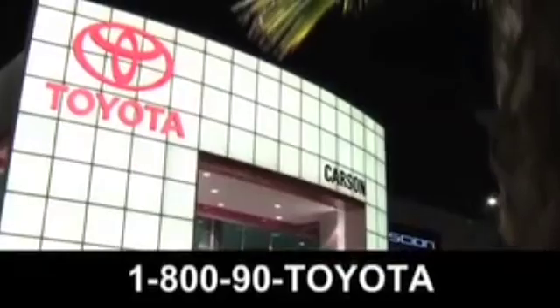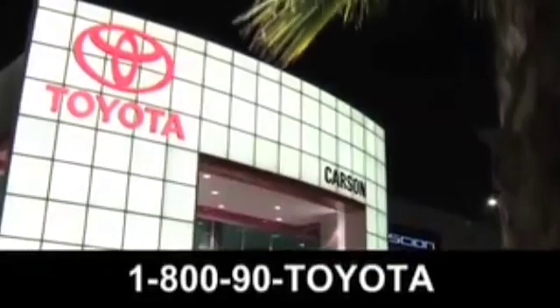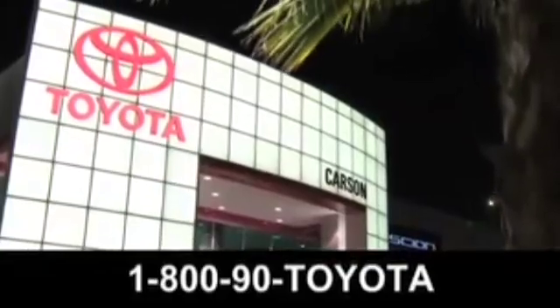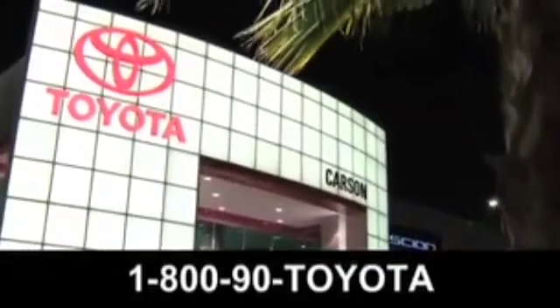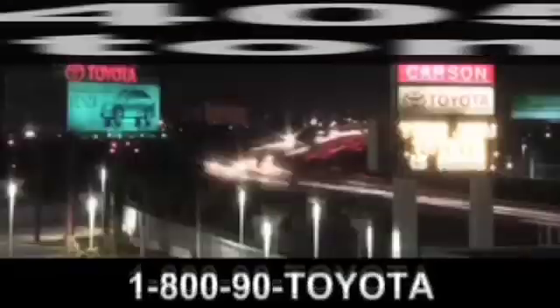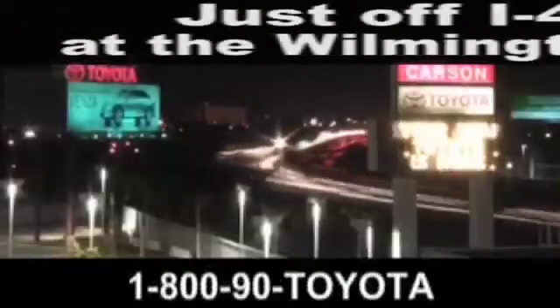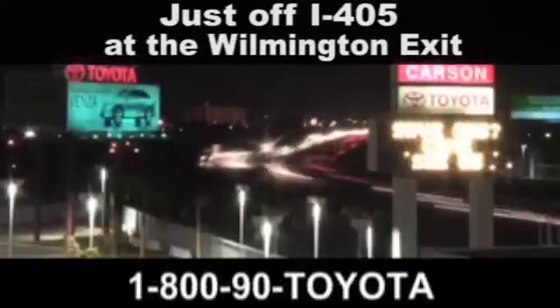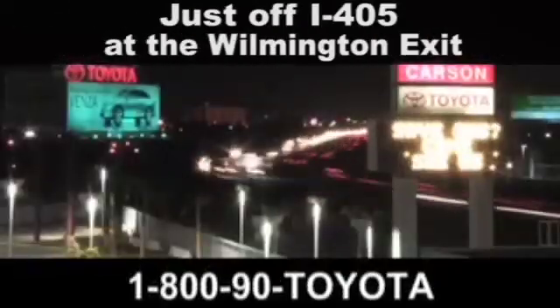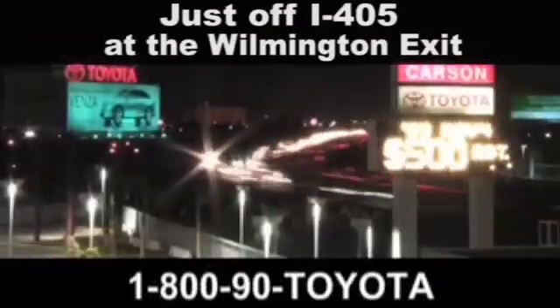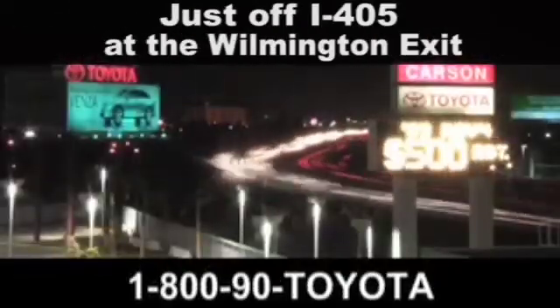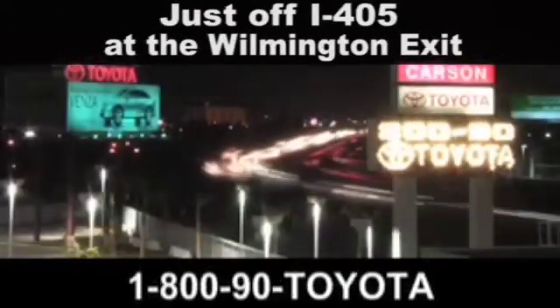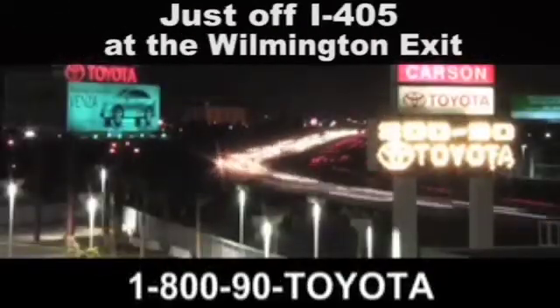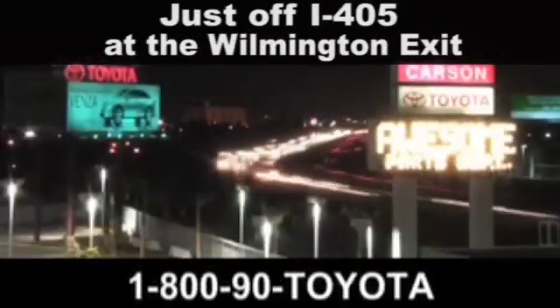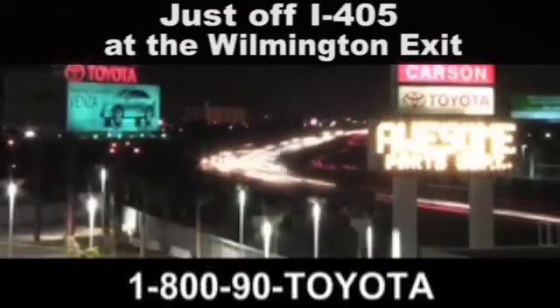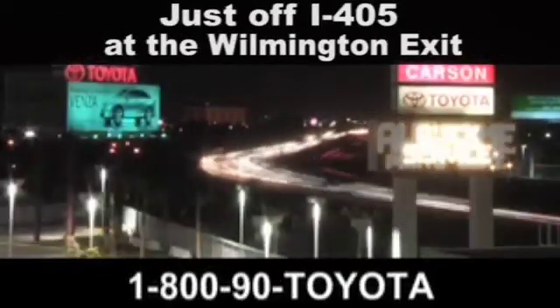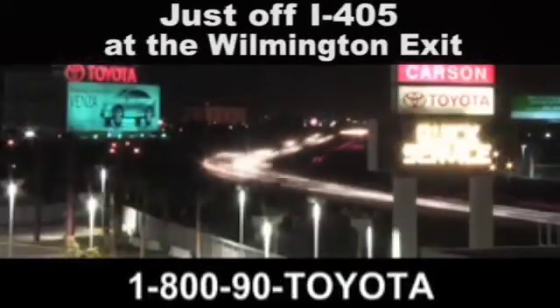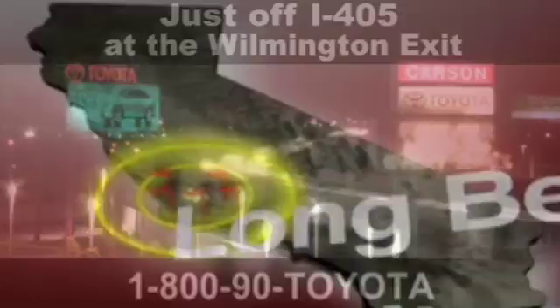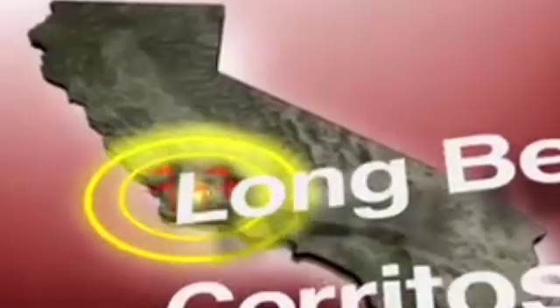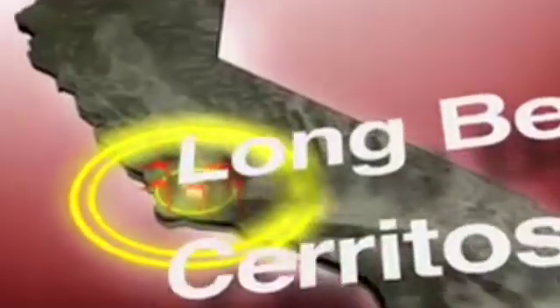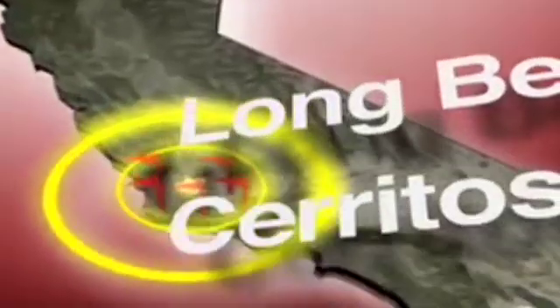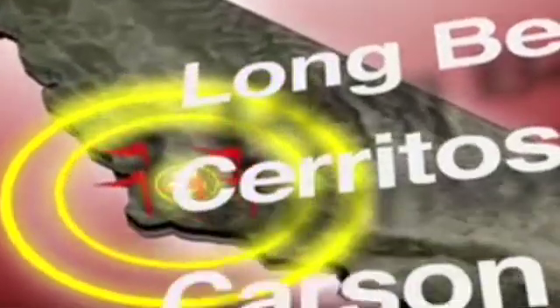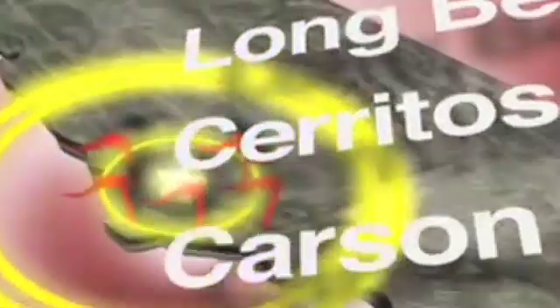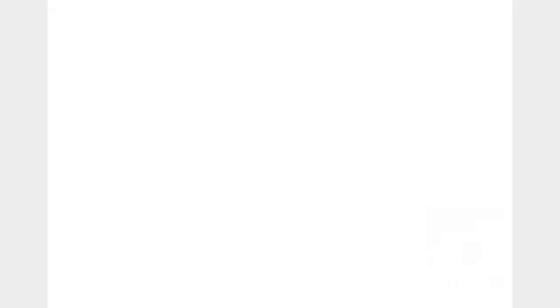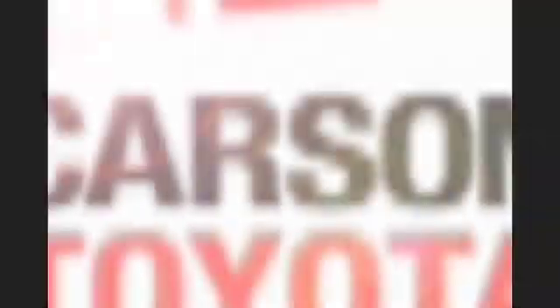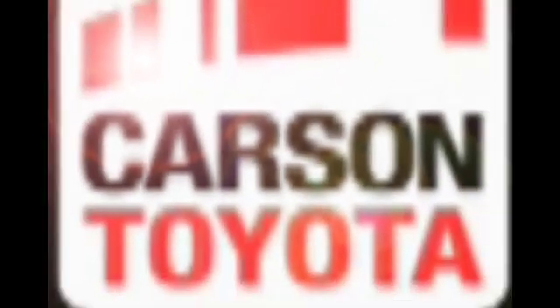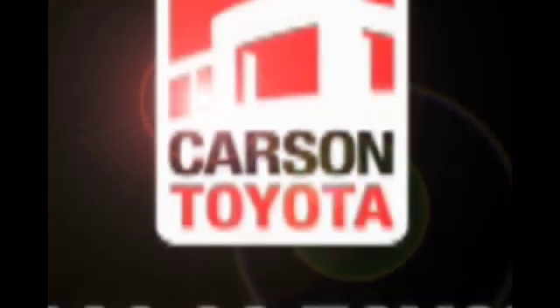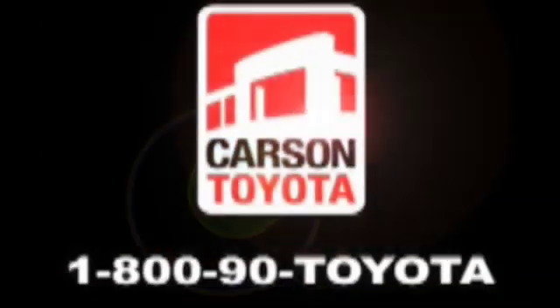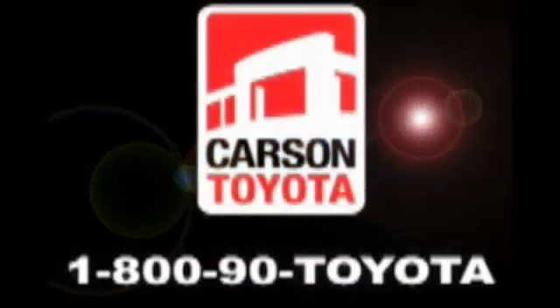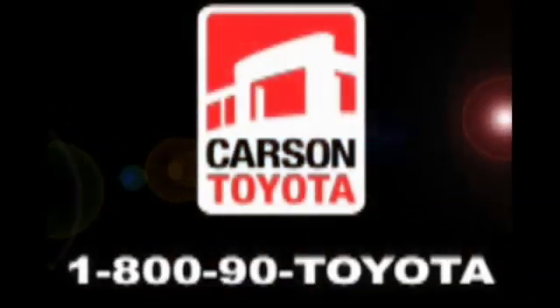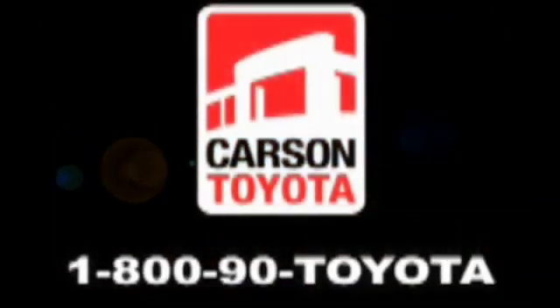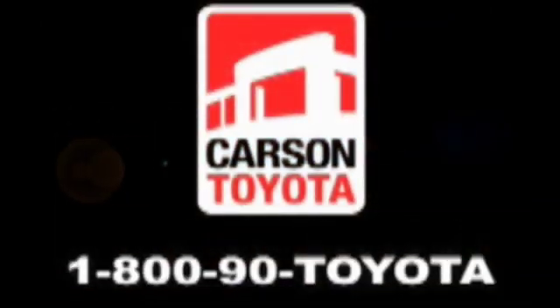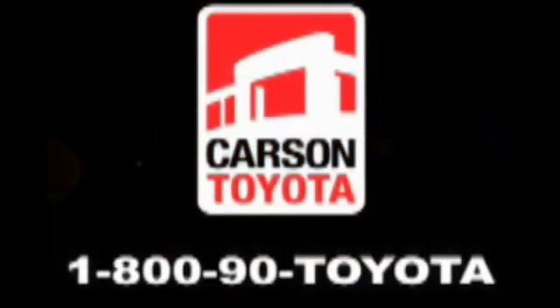Giant Carson Toyota, just off I-405 at the Wilmington exit in Carson, California. Take us for a ride.